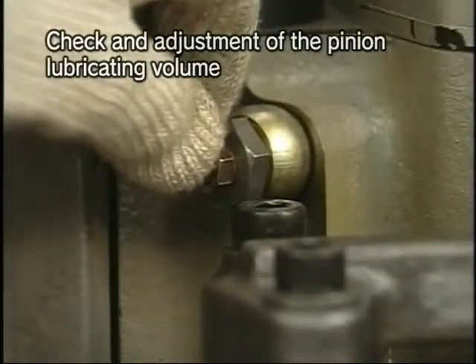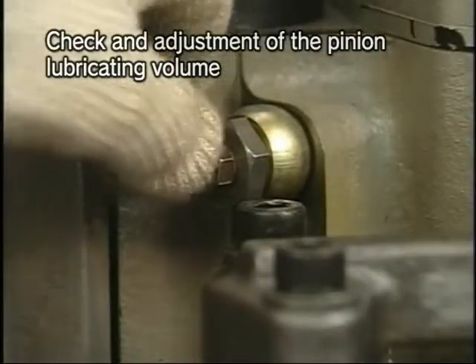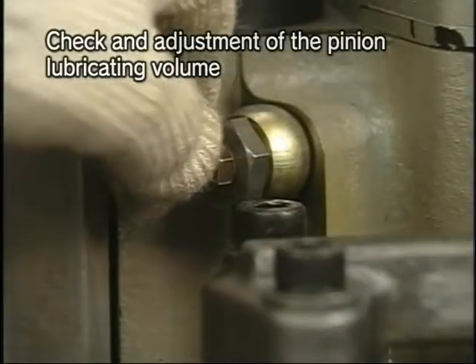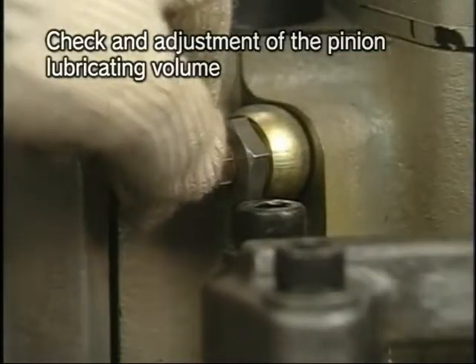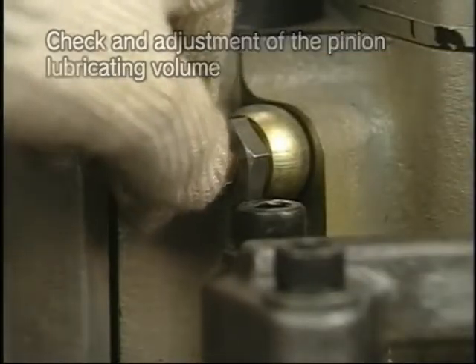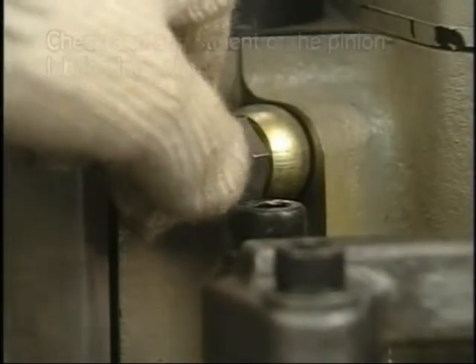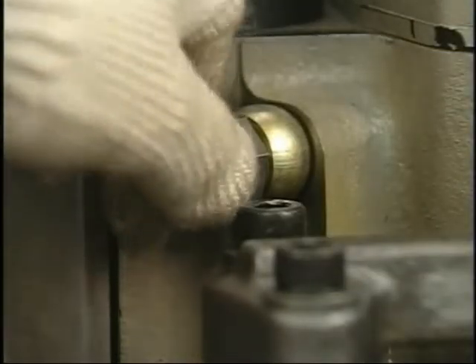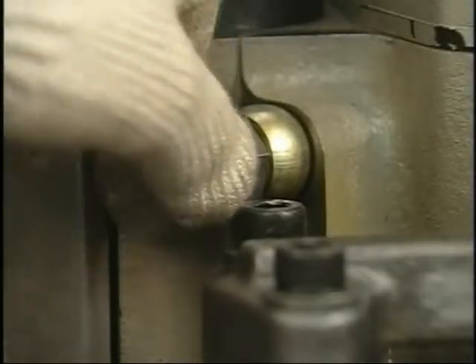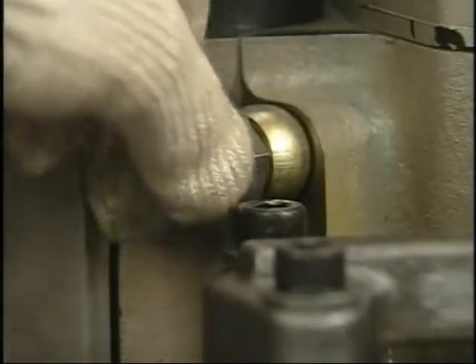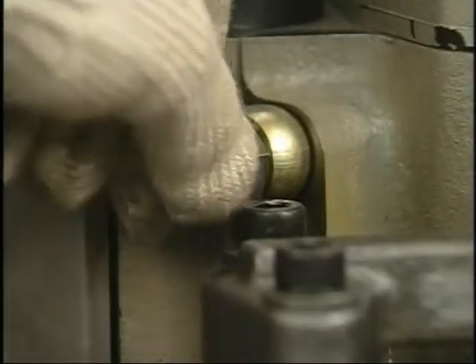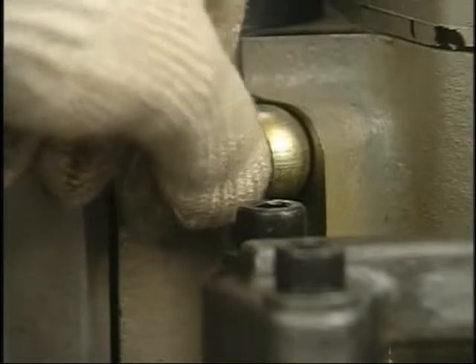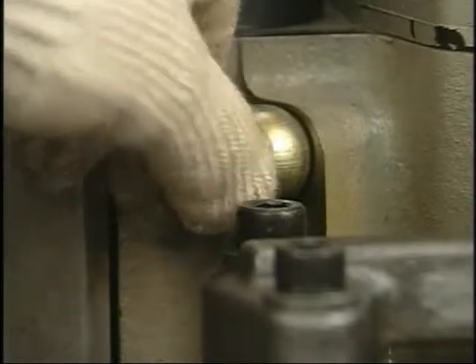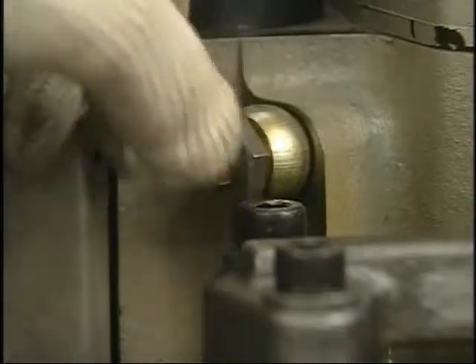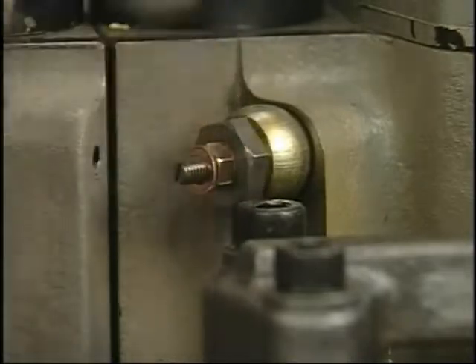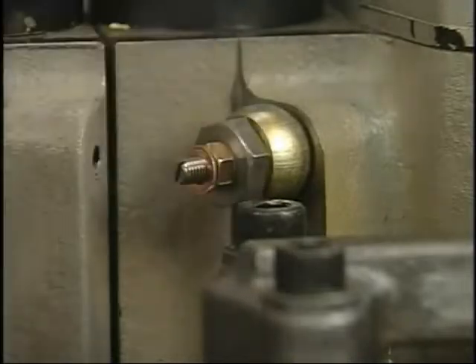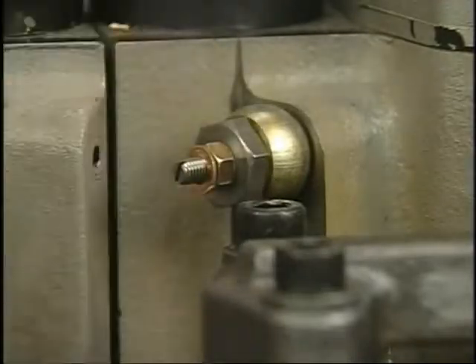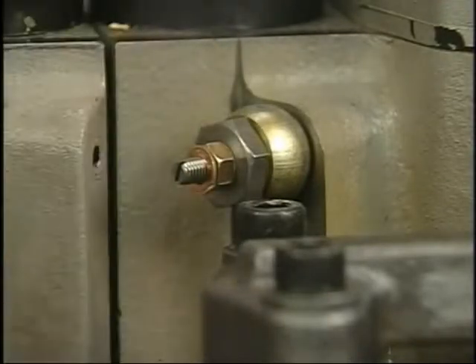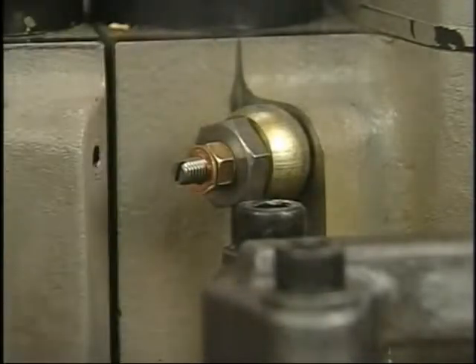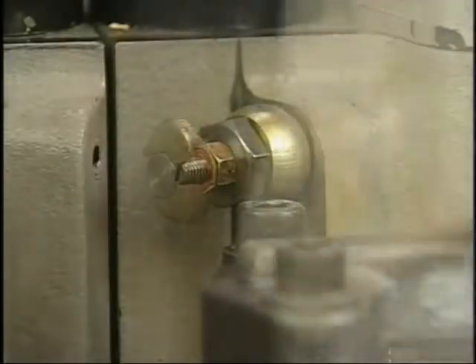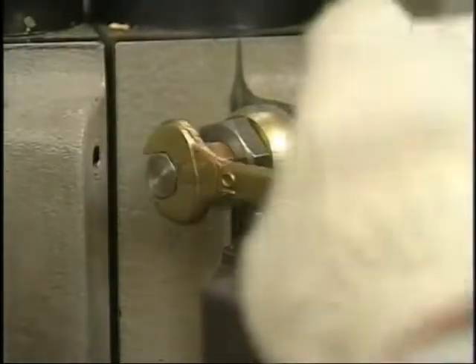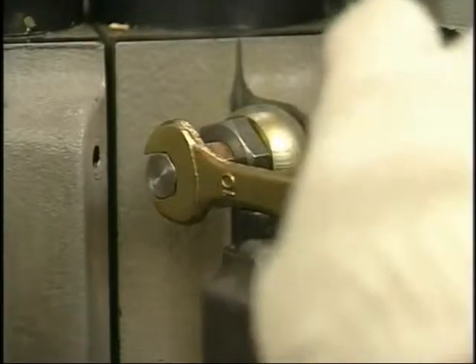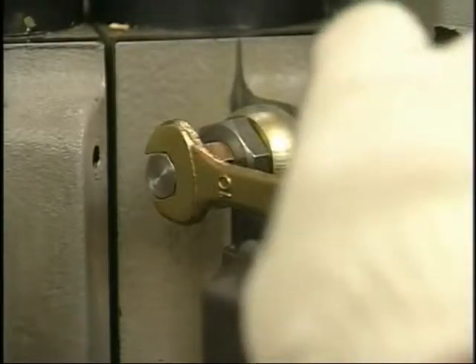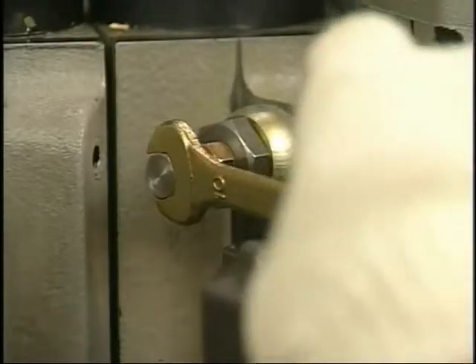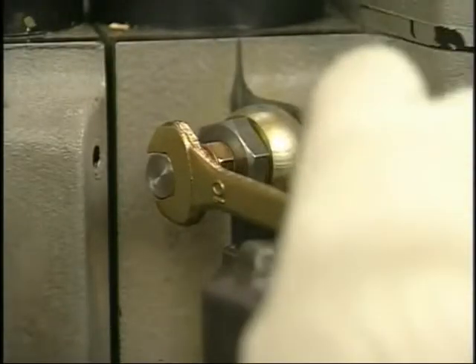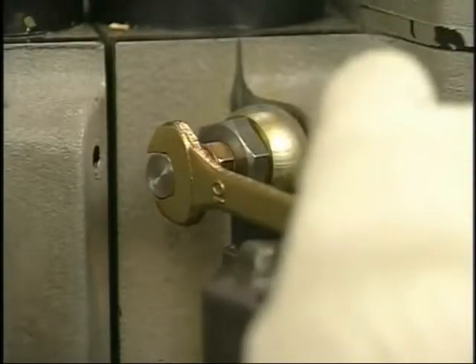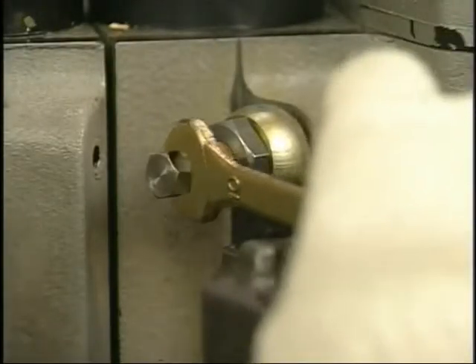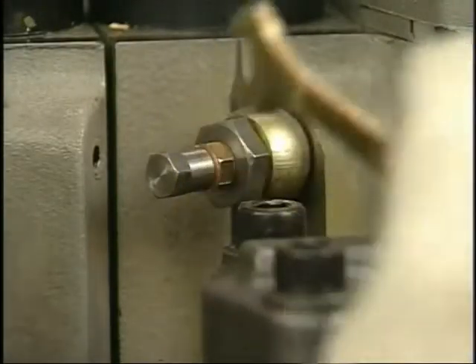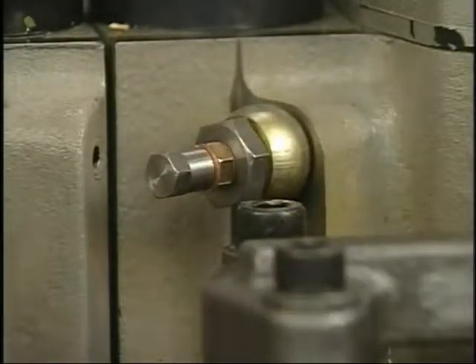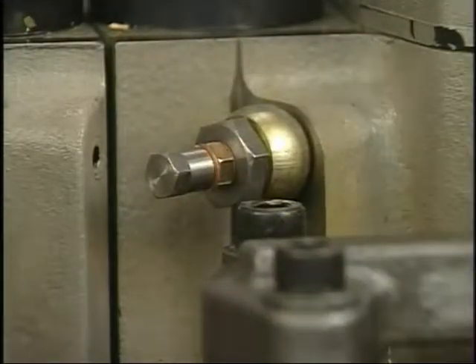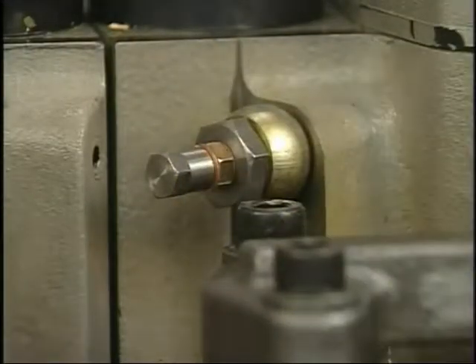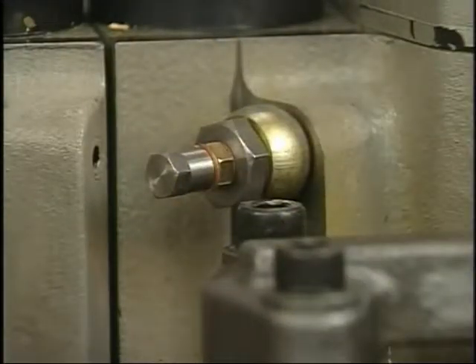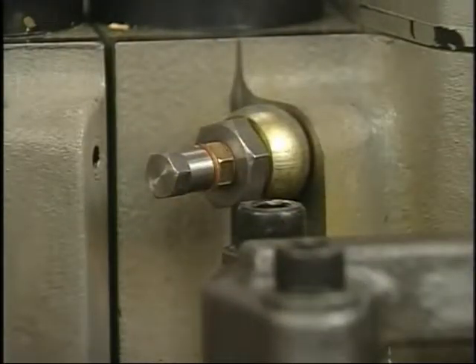Securely tighten the lock nut, cap nut, and plug when the feeding quantity of the oil reaches the specified amount, then the work will be completed.